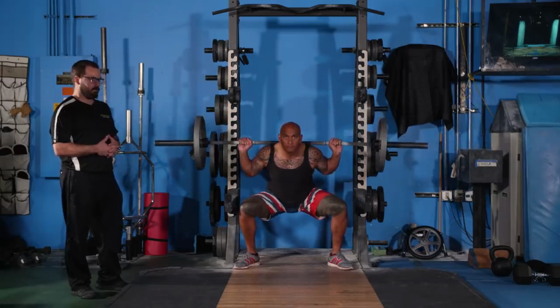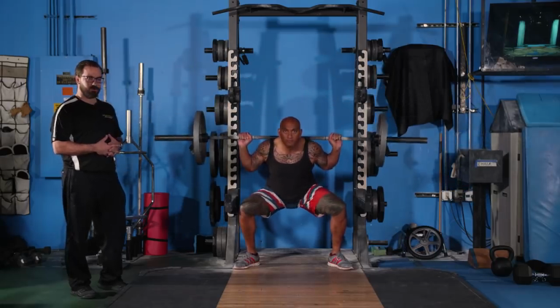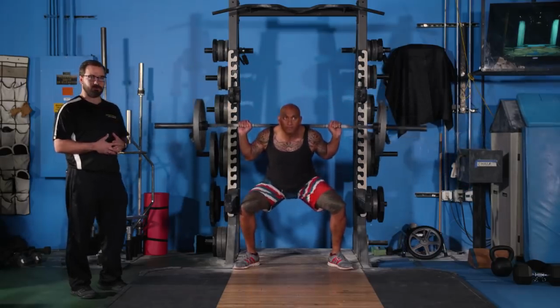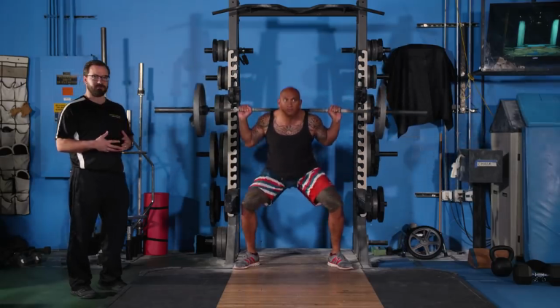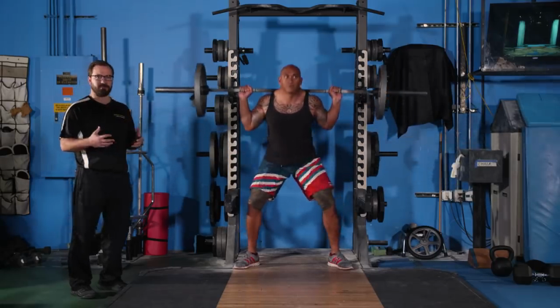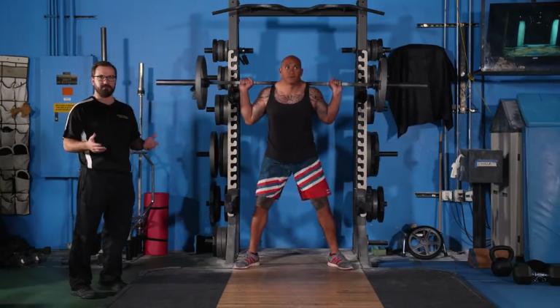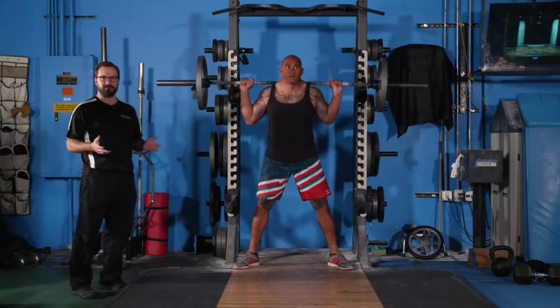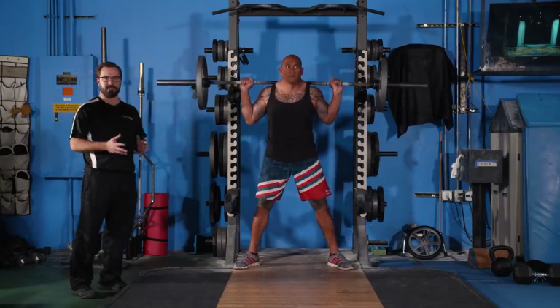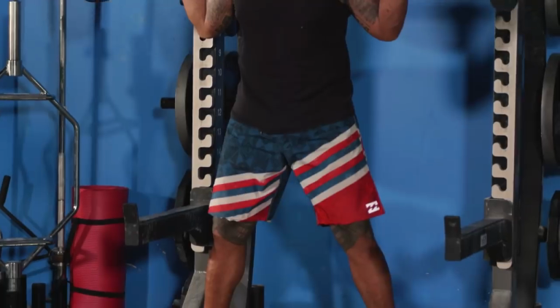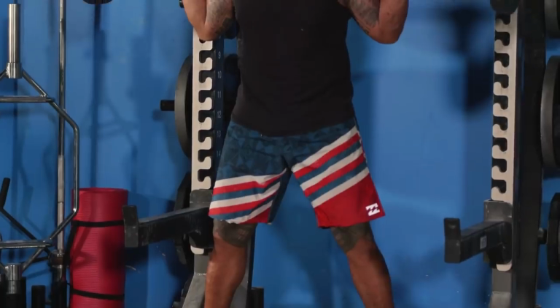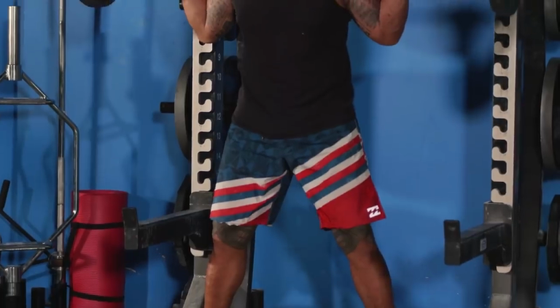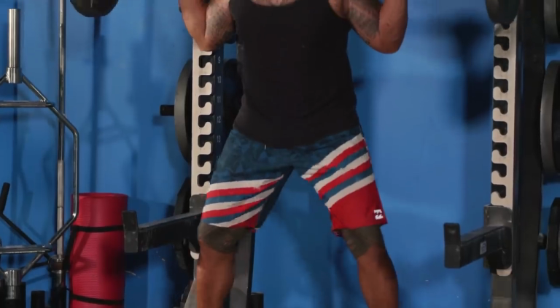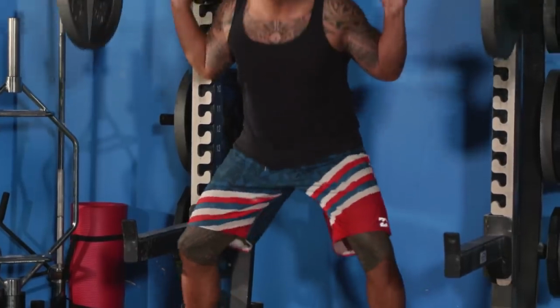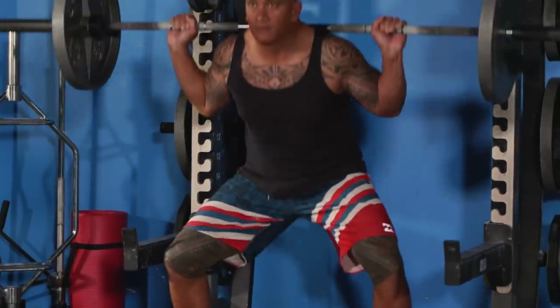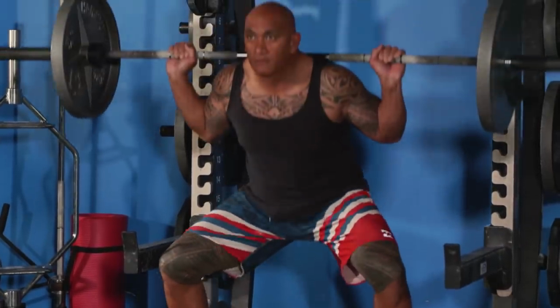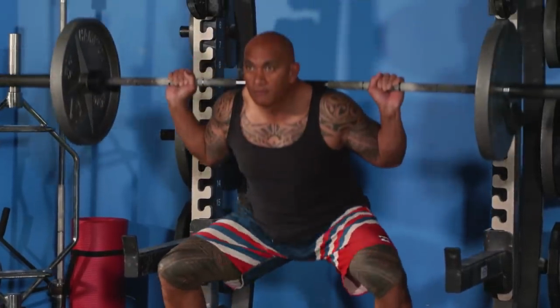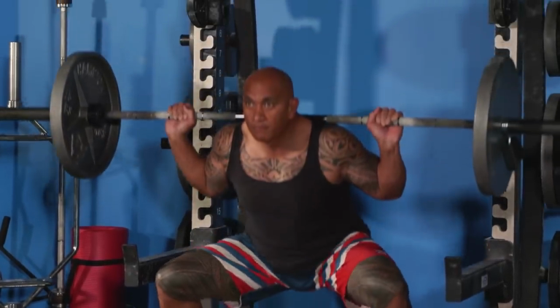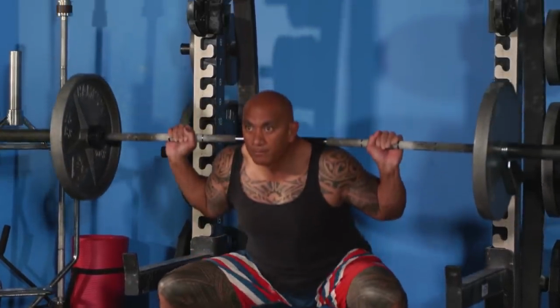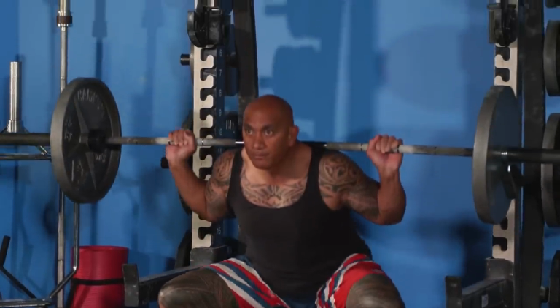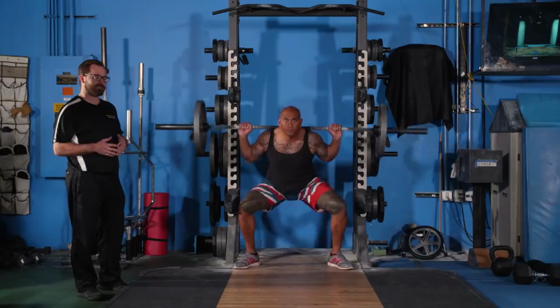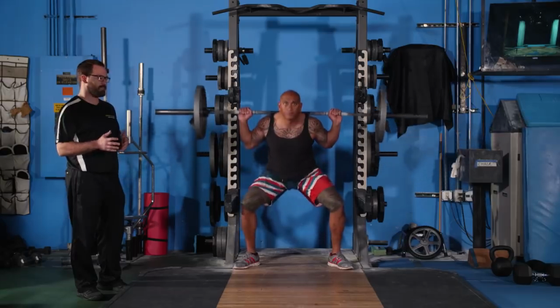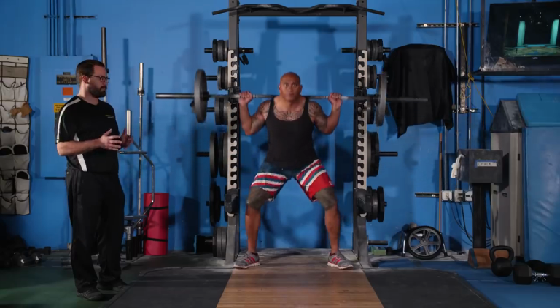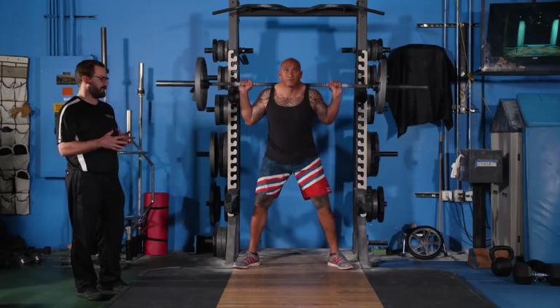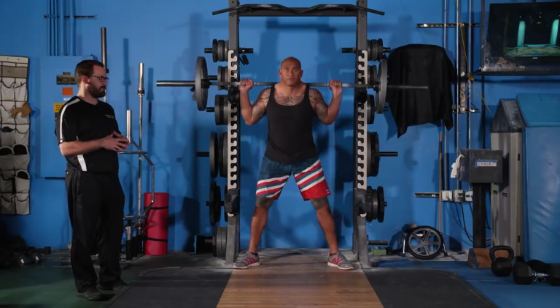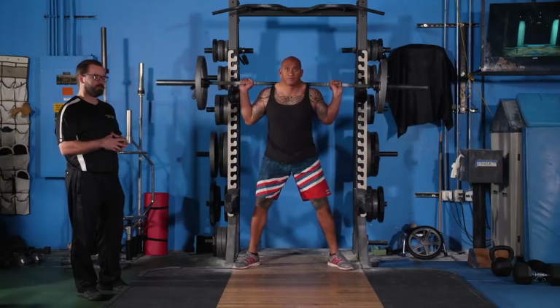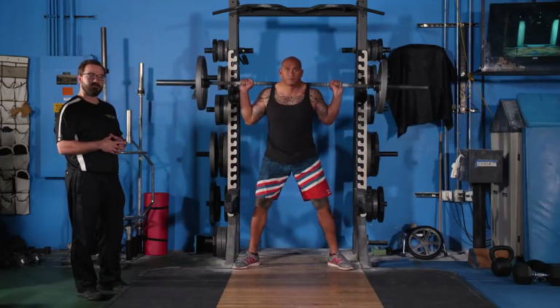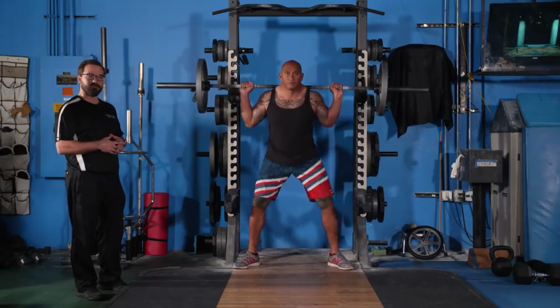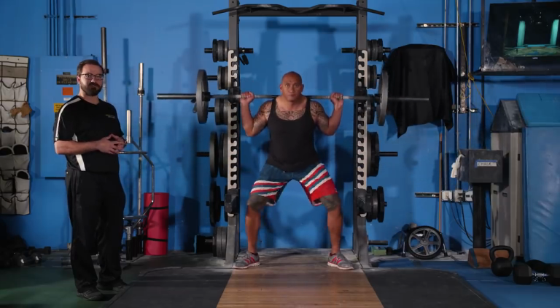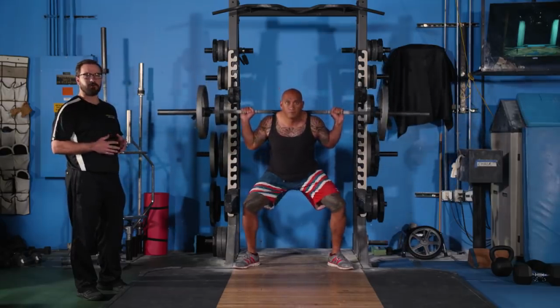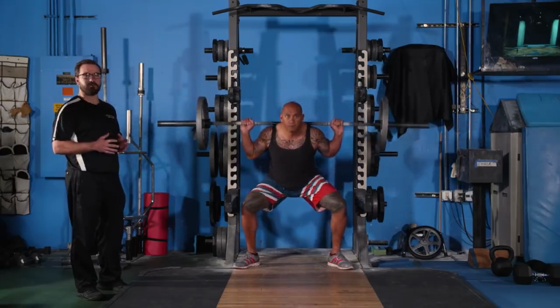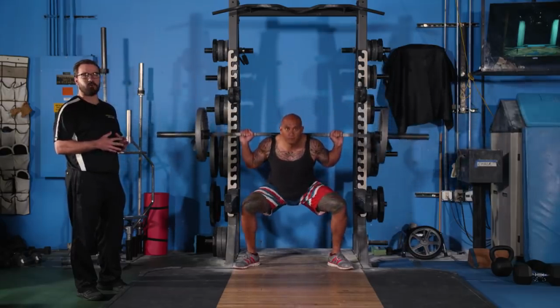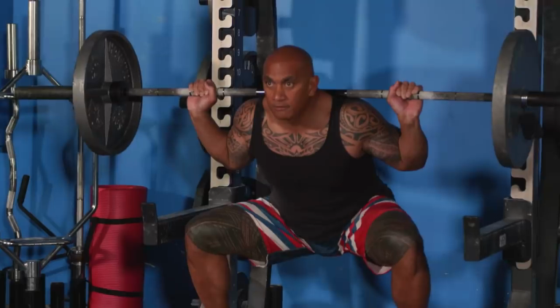One of the major cues that I look for is that the knees are traveling in the same plane as the toes are pointing.